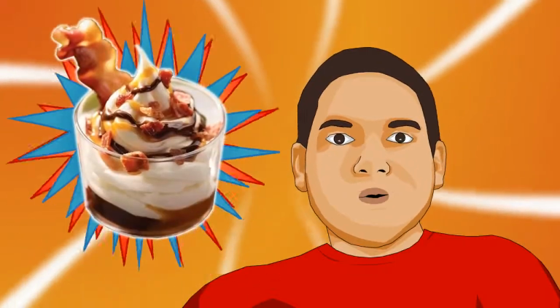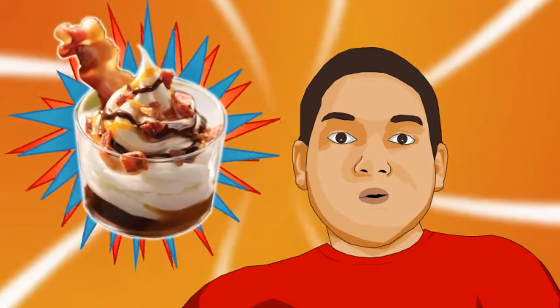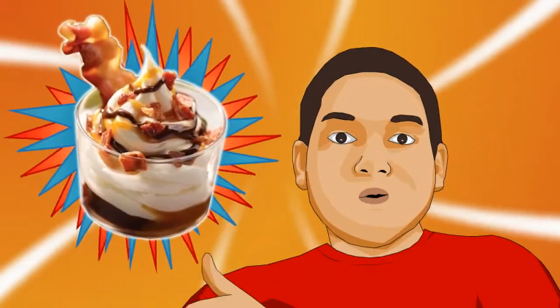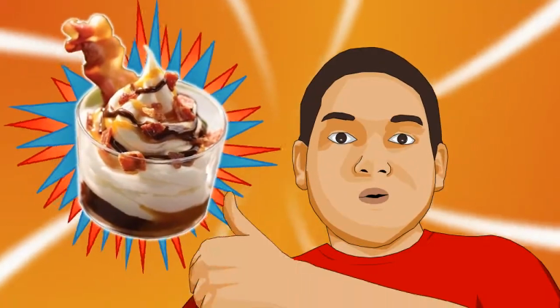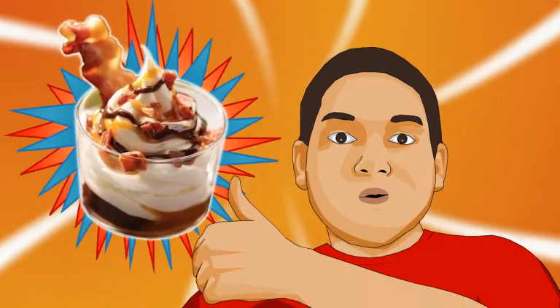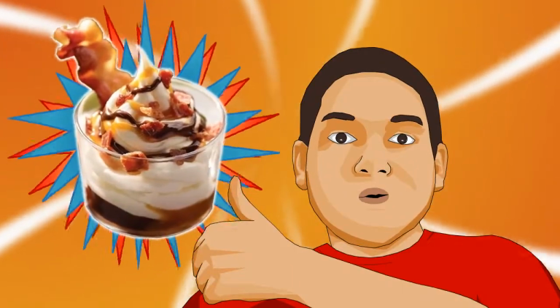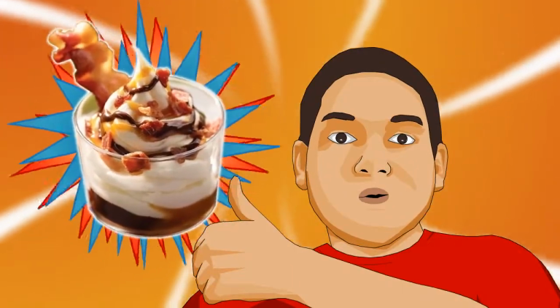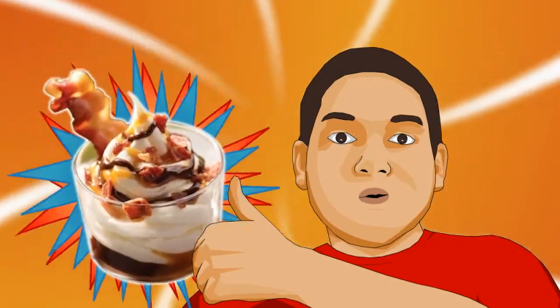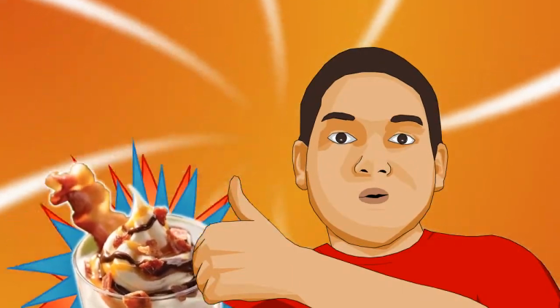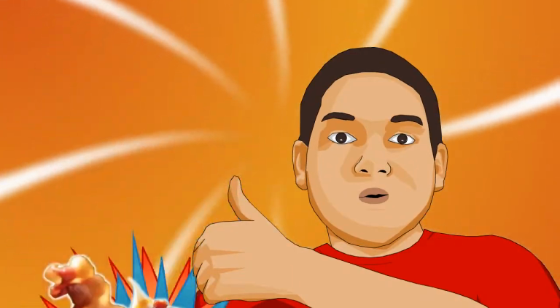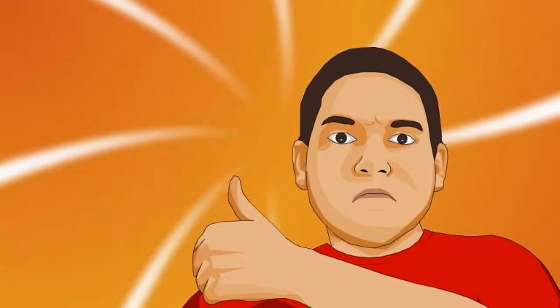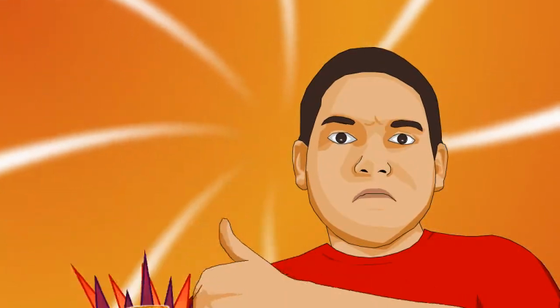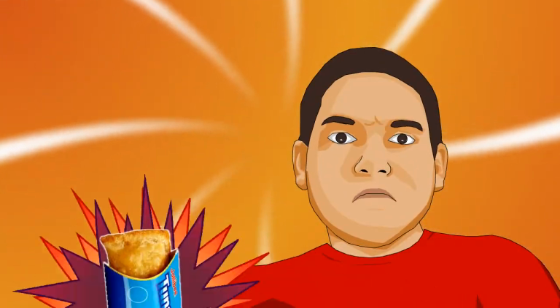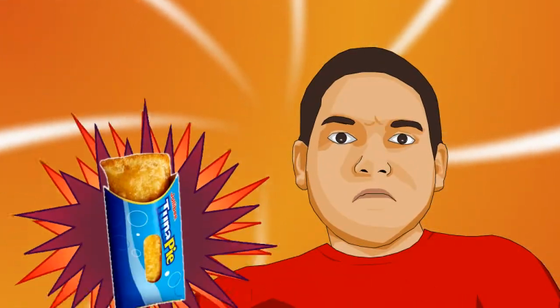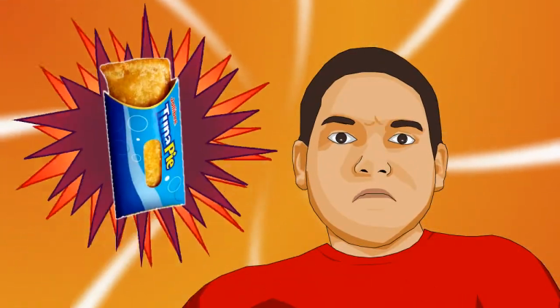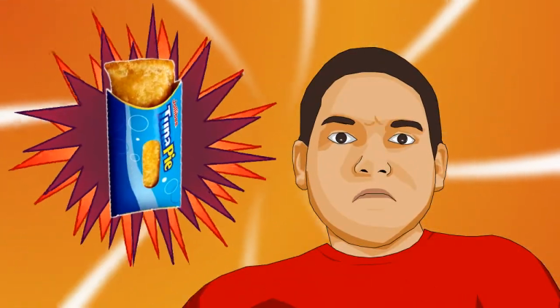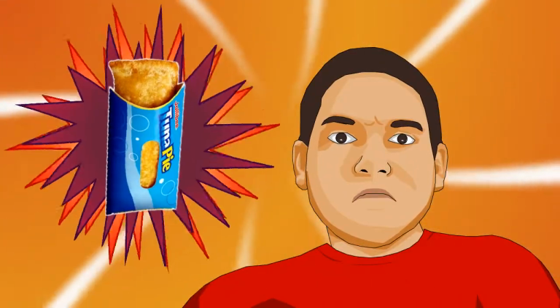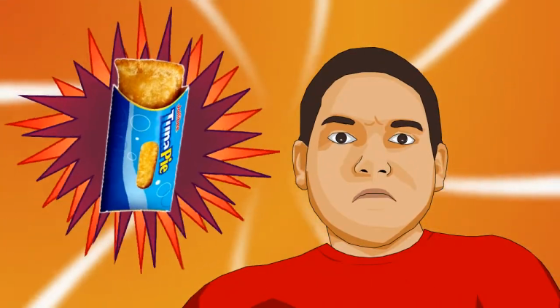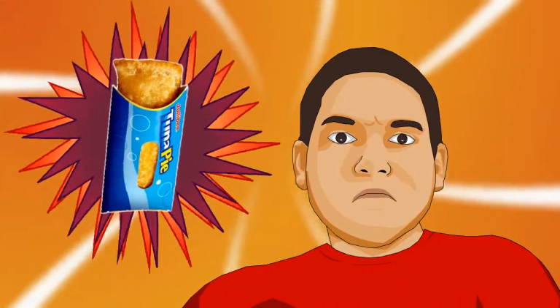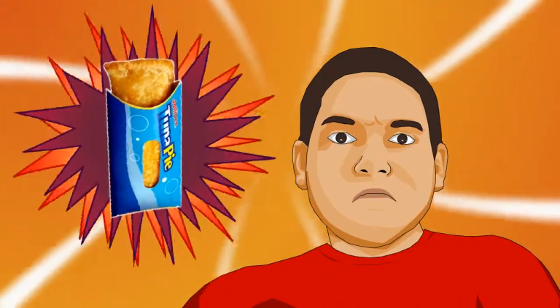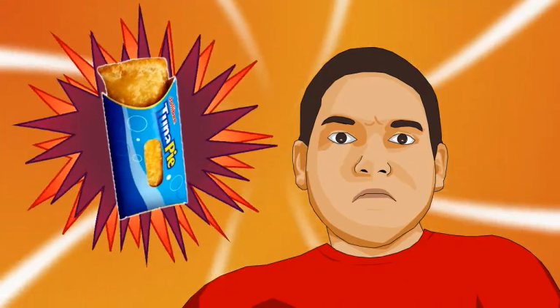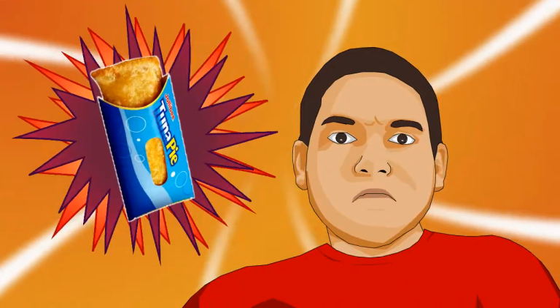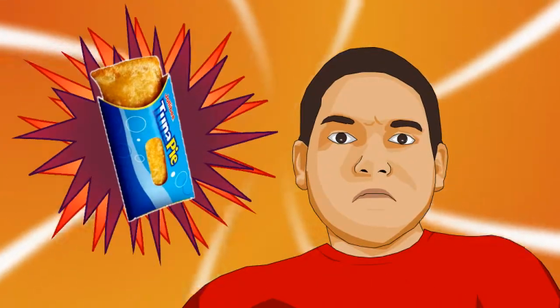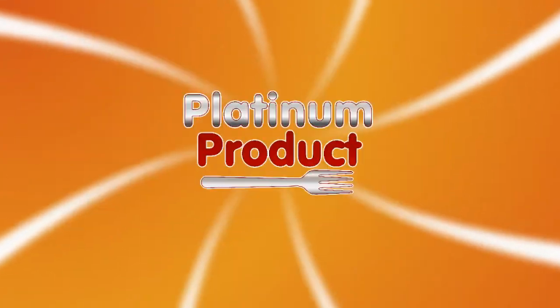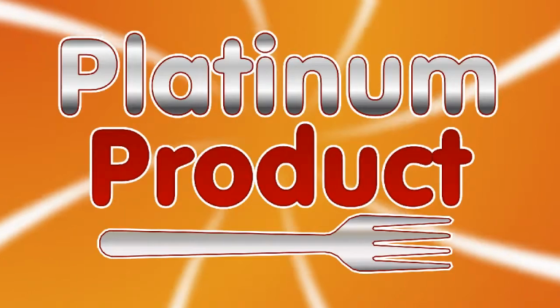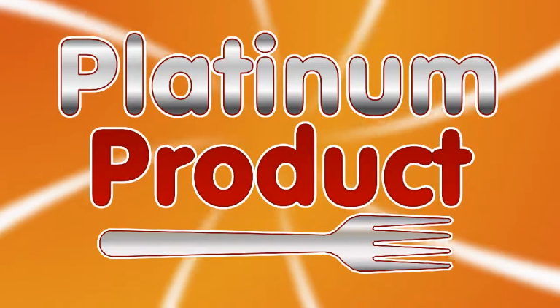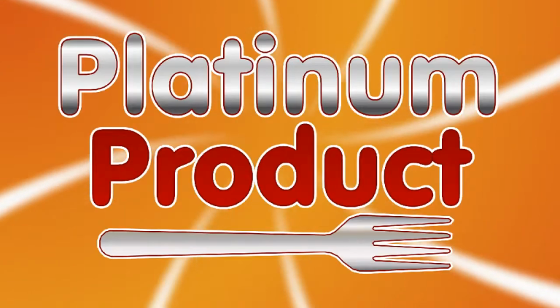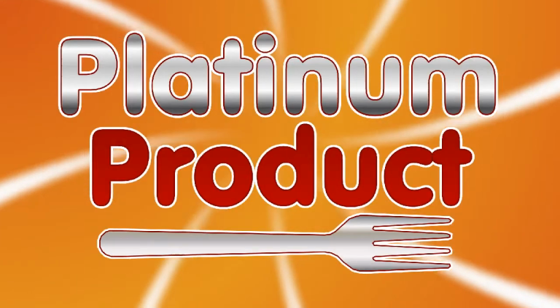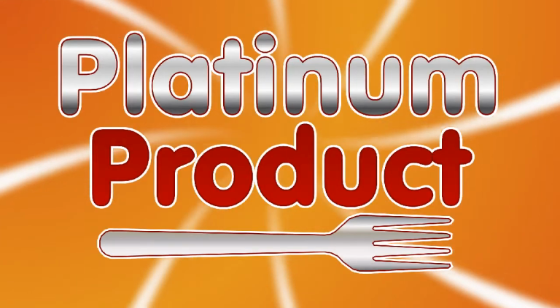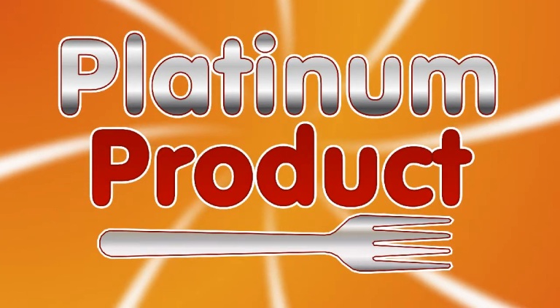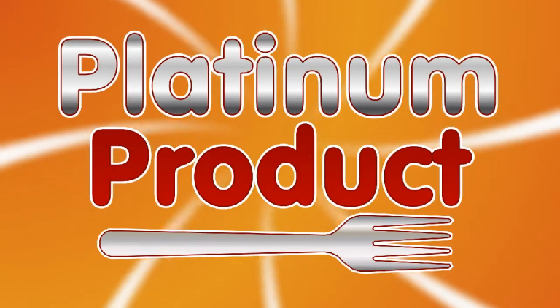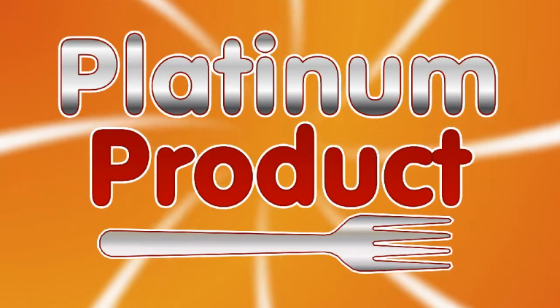Is it good or is it crap? Is it a platinum product or should you put it back?